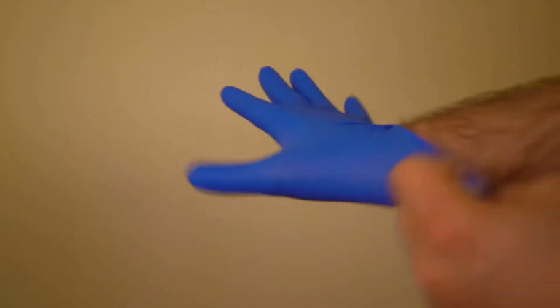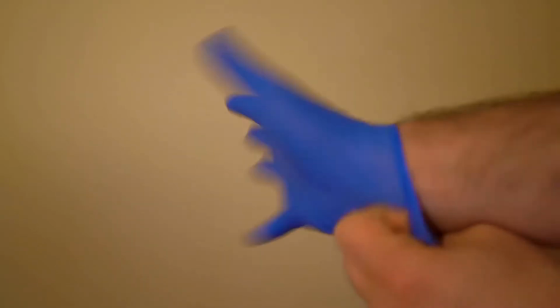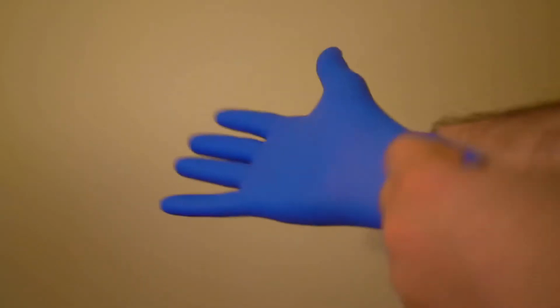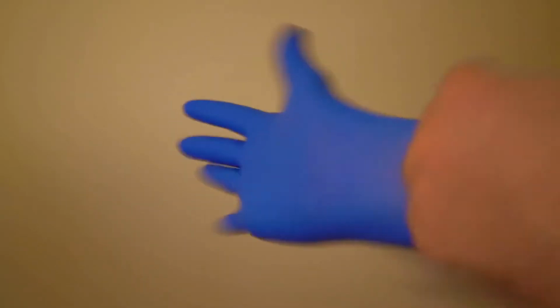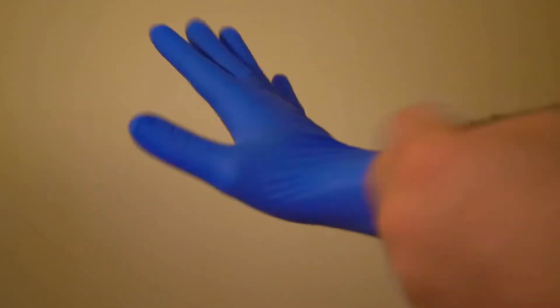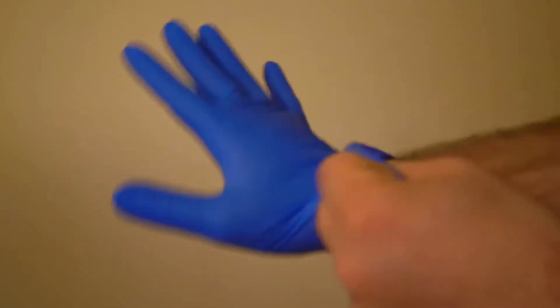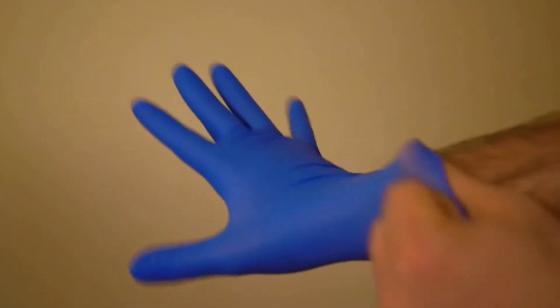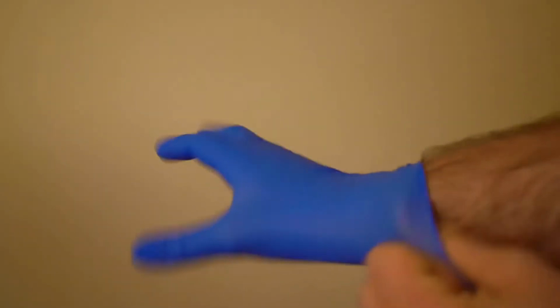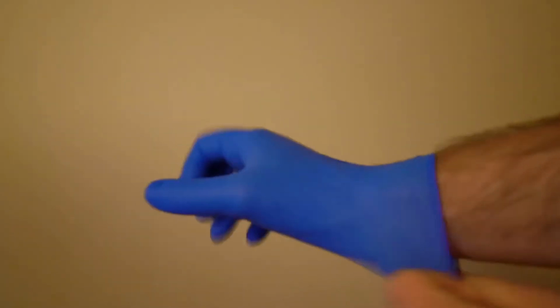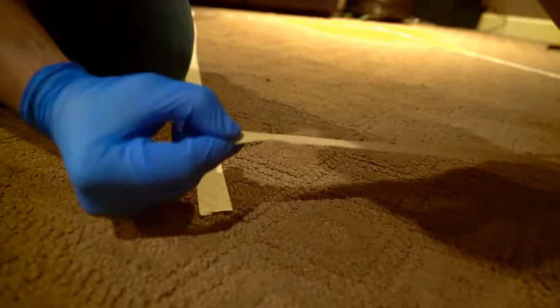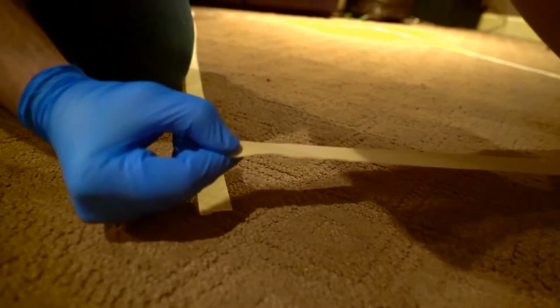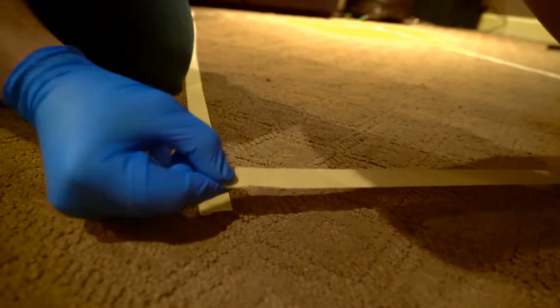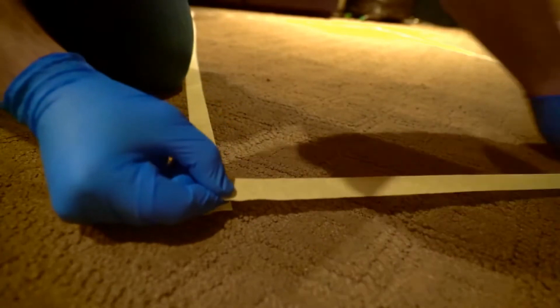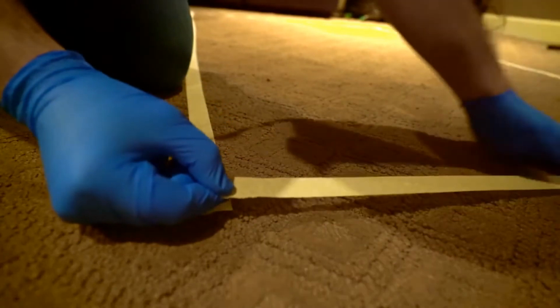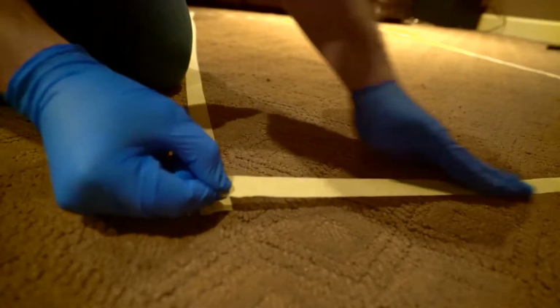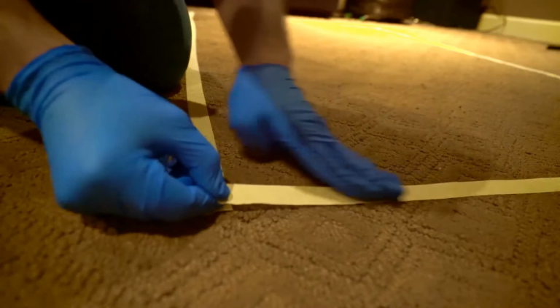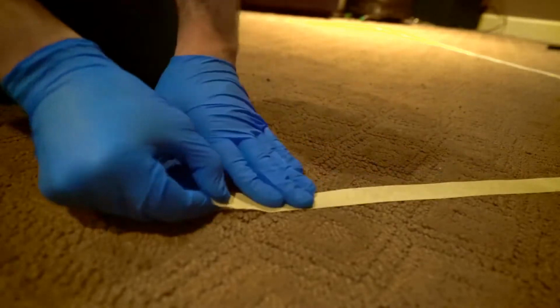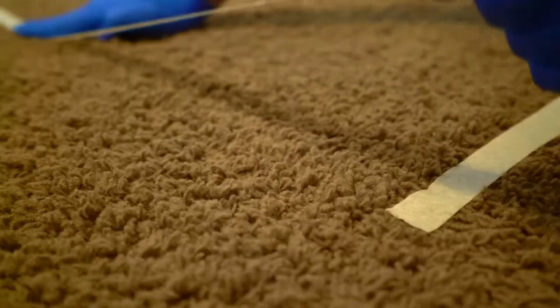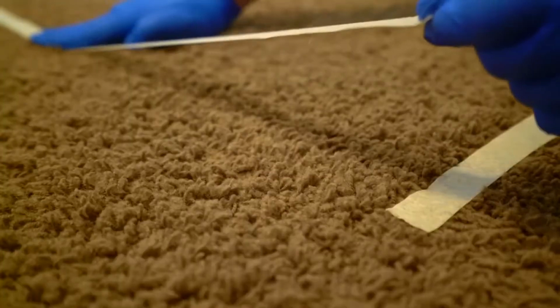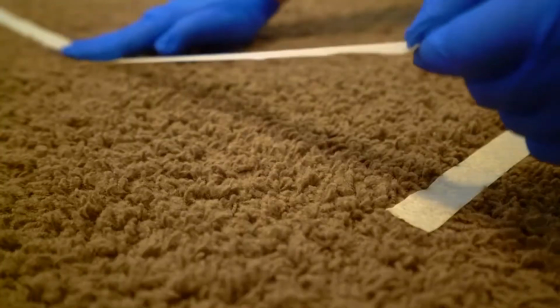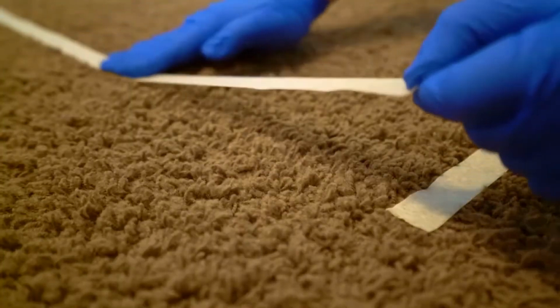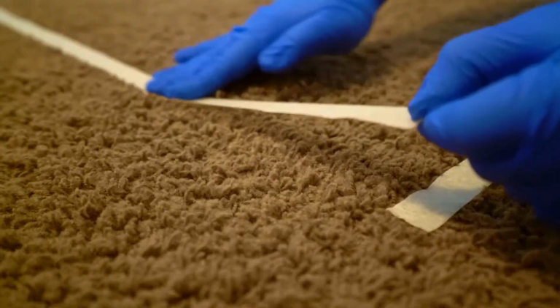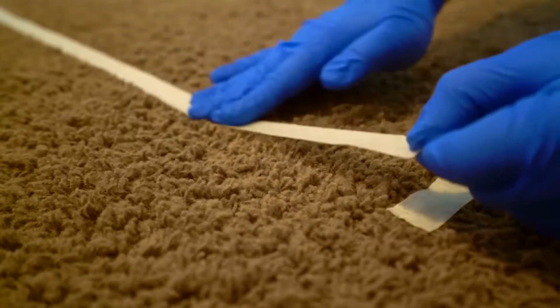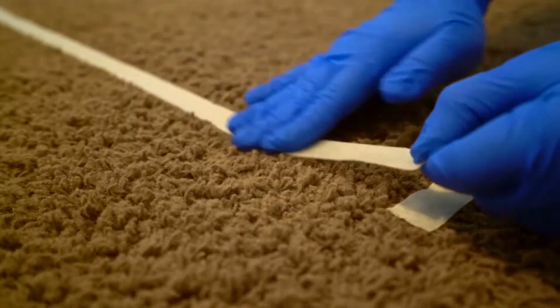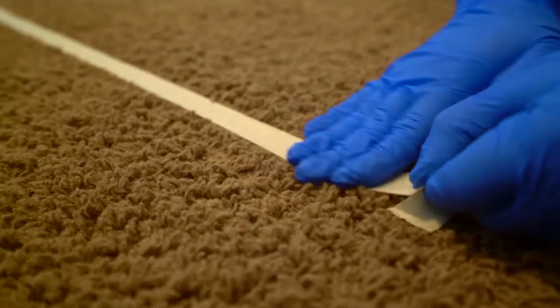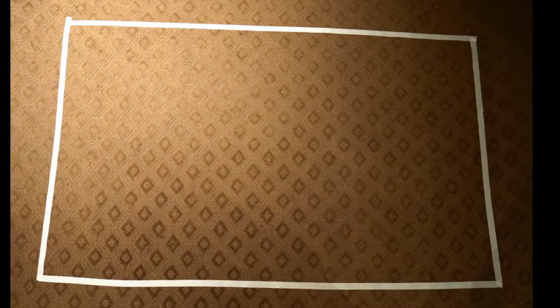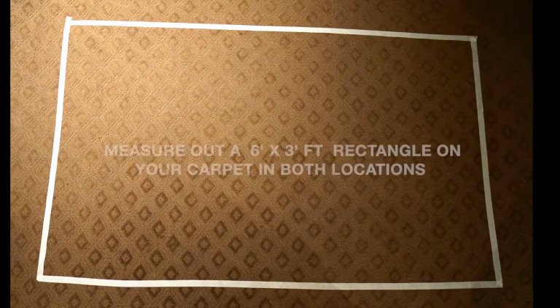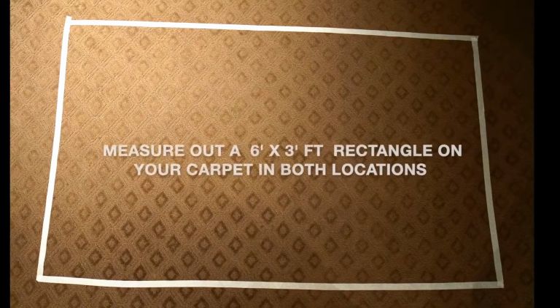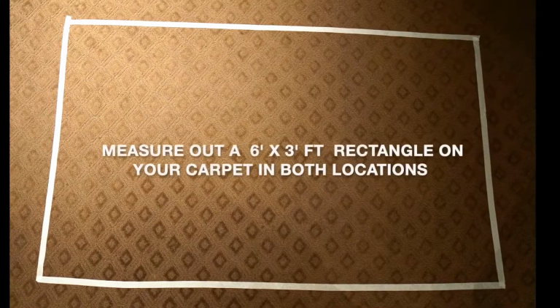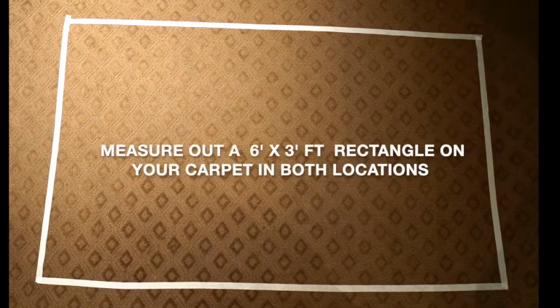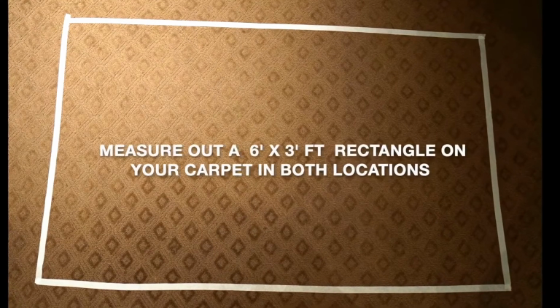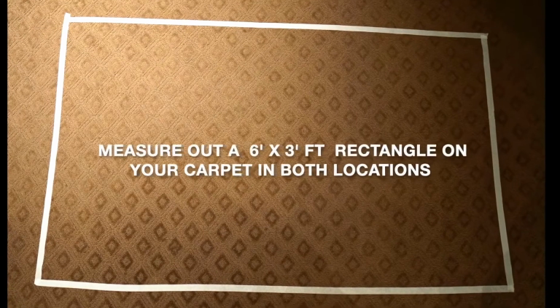Start out by applying your gloves. Using masking tape, tape up a 6 by 3 foot rectangle in both locations.